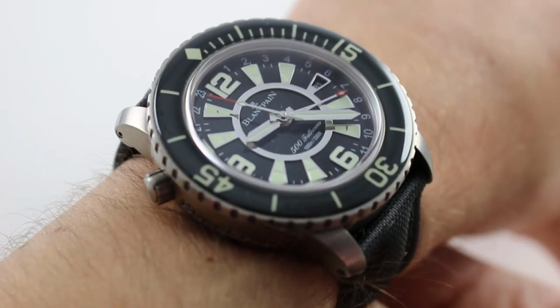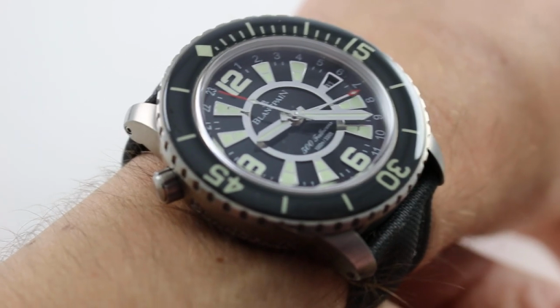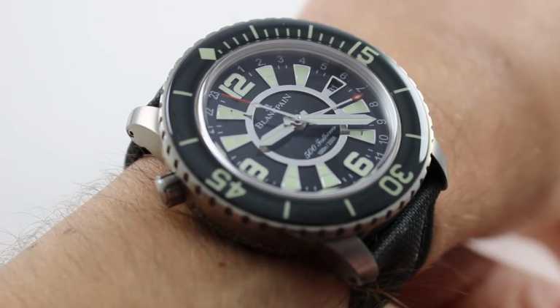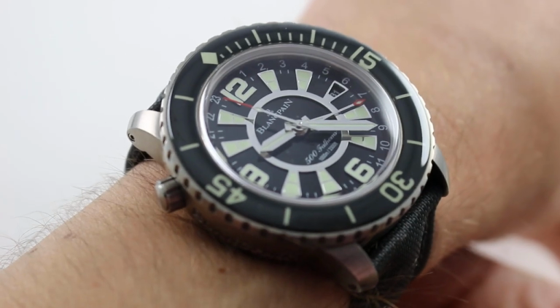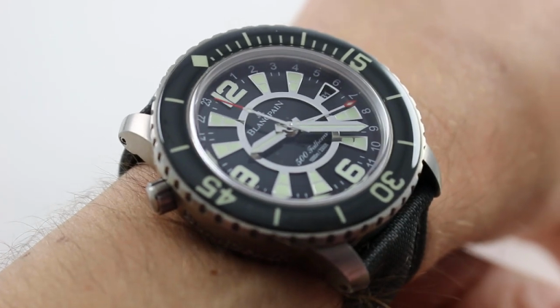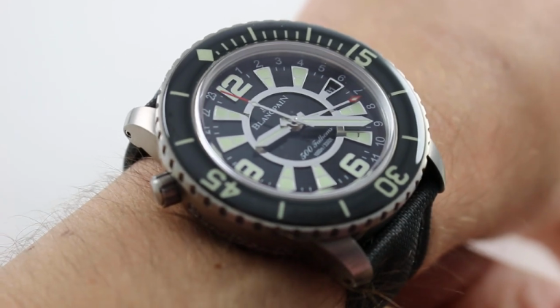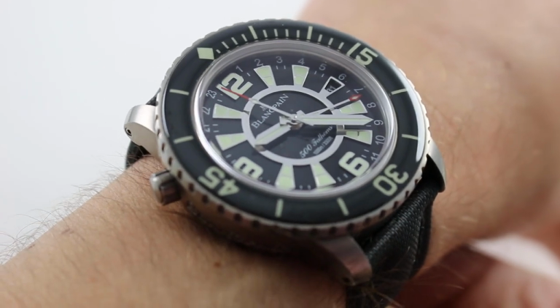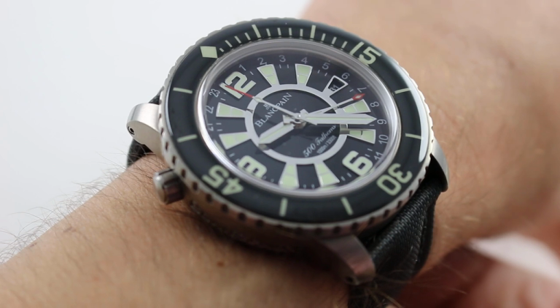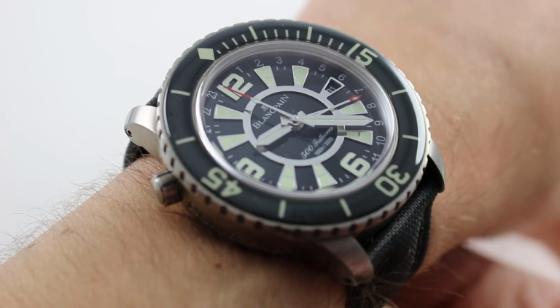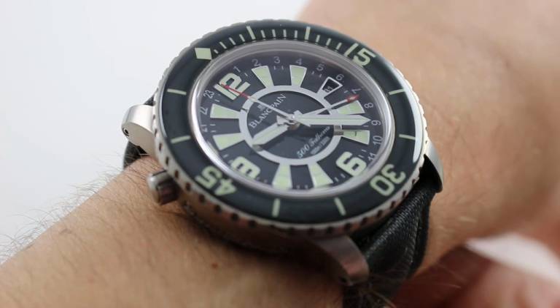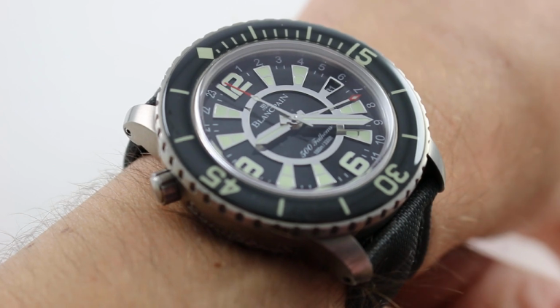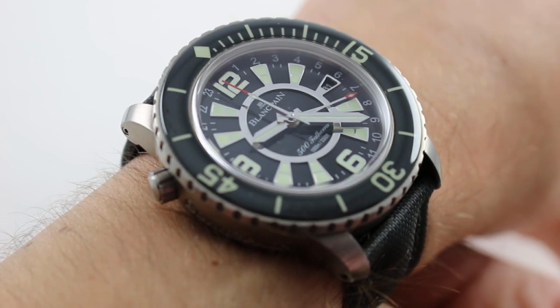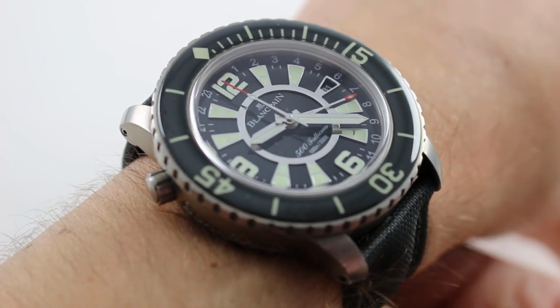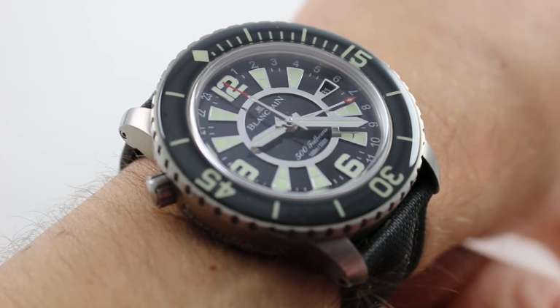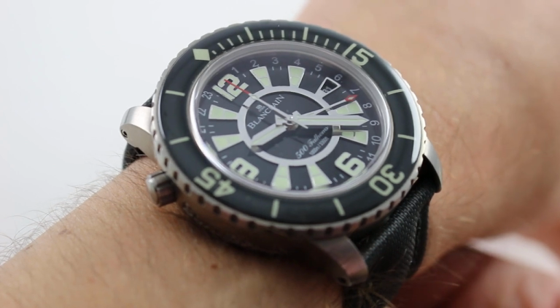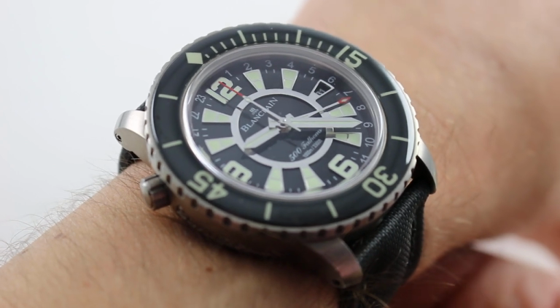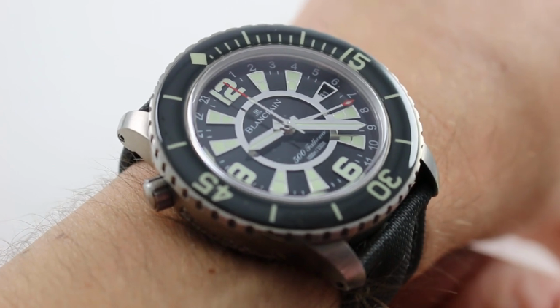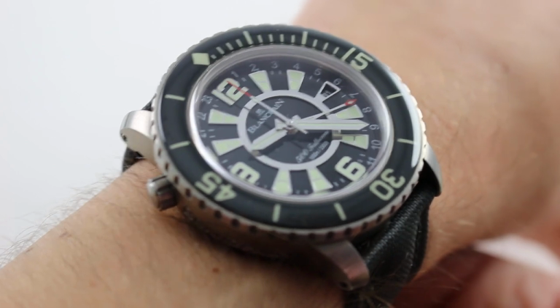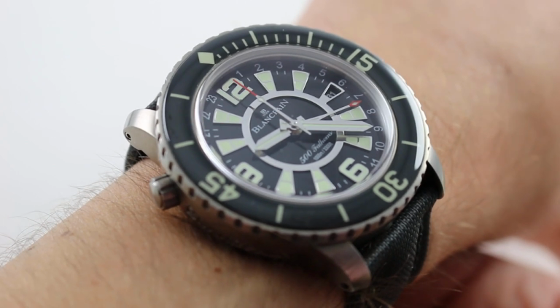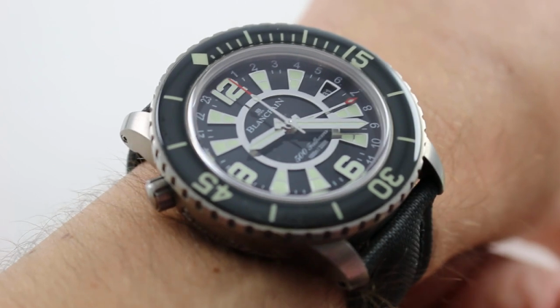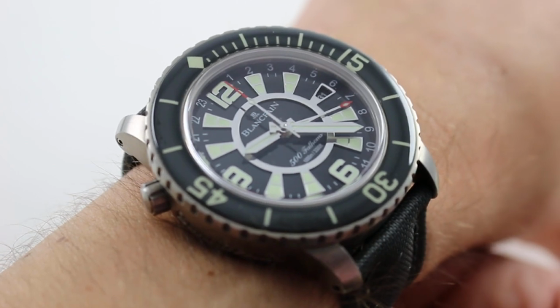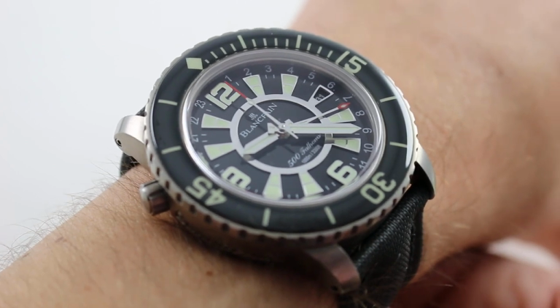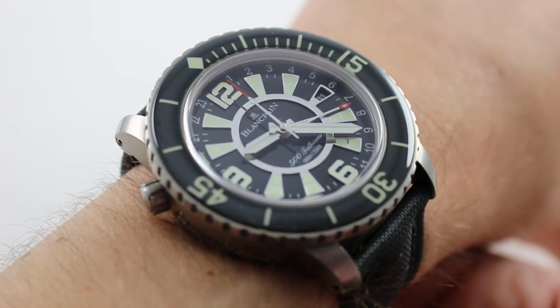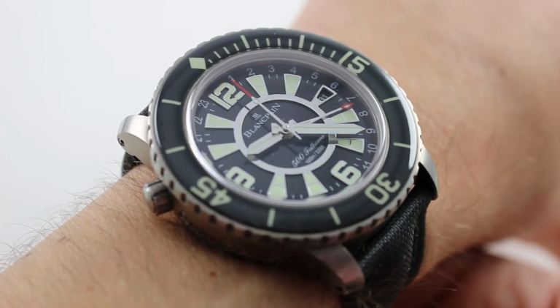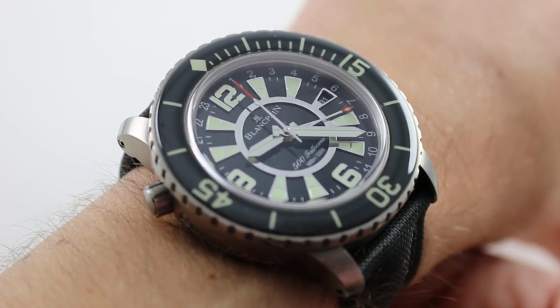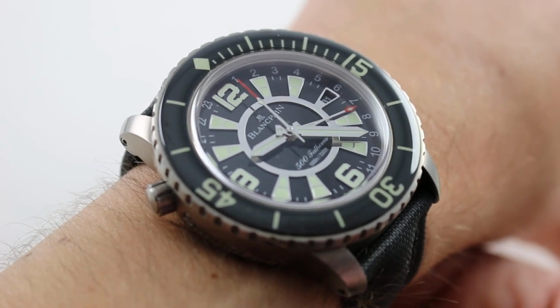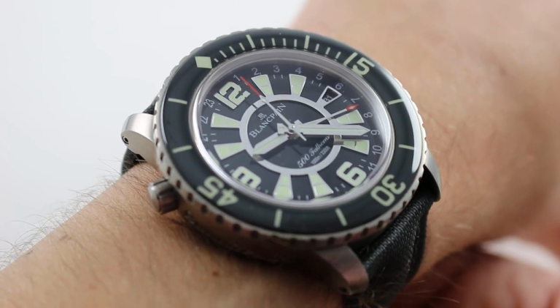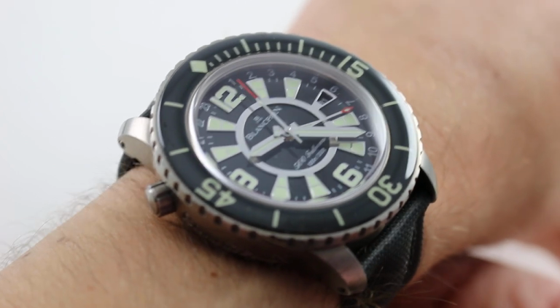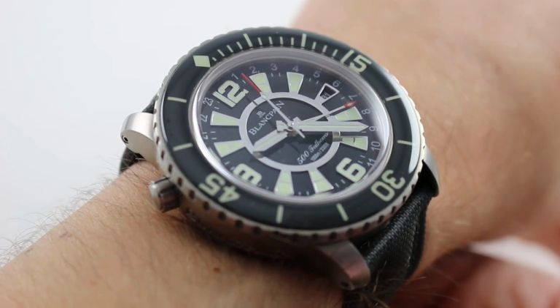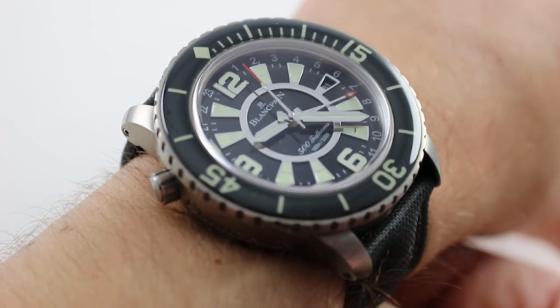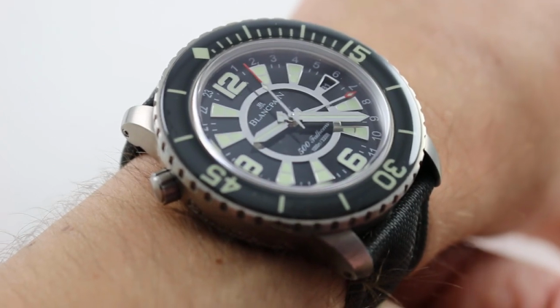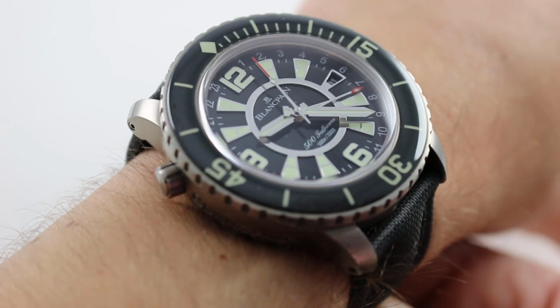If you enjoy the Blancpain 50 Fathoms but you want more, consider yourself fulfilled. Your ship has come in.